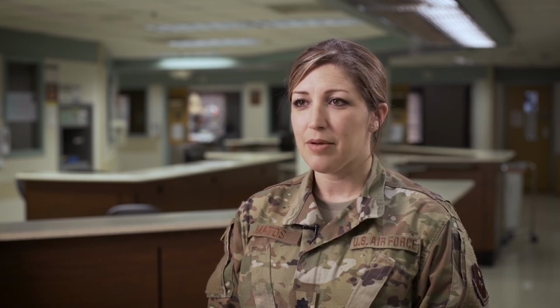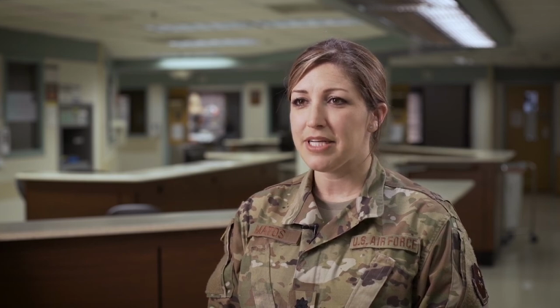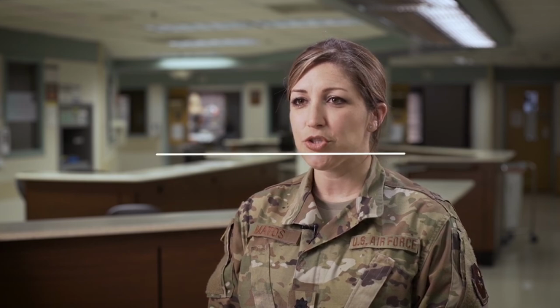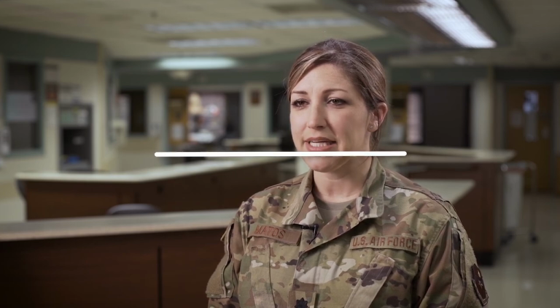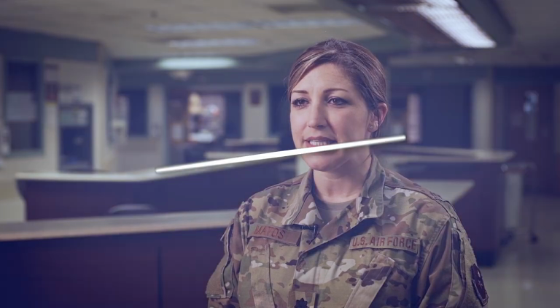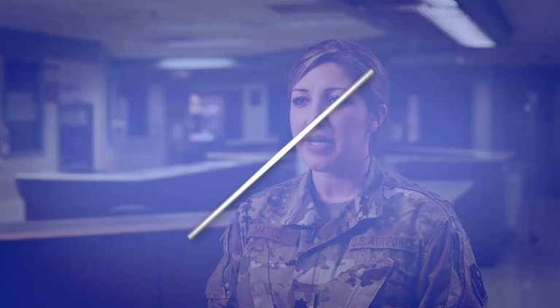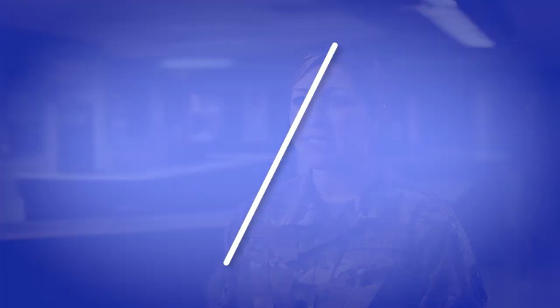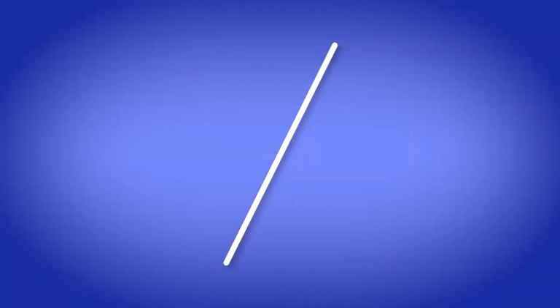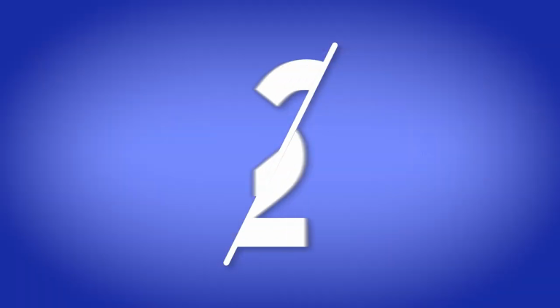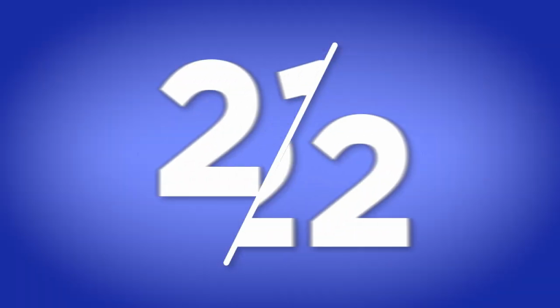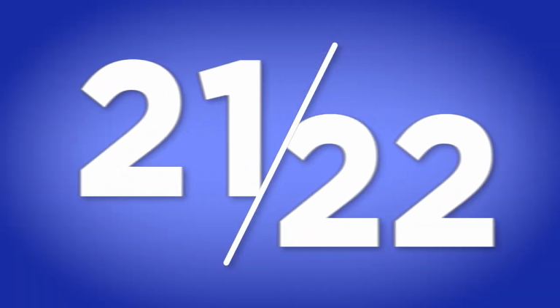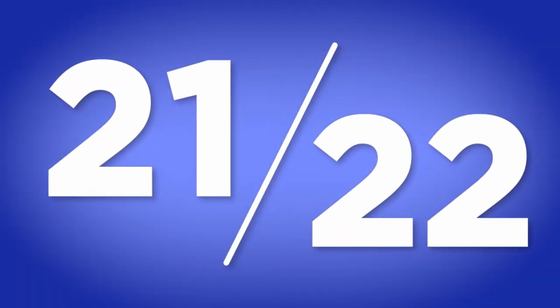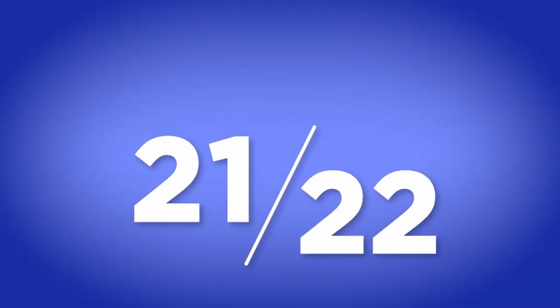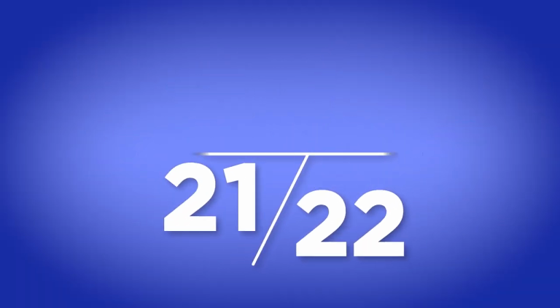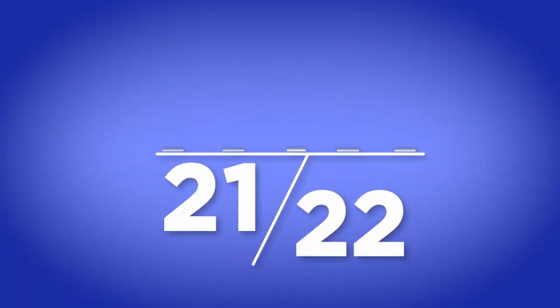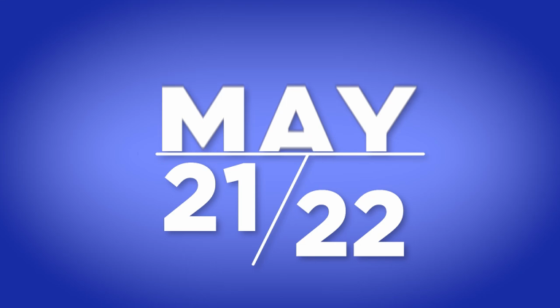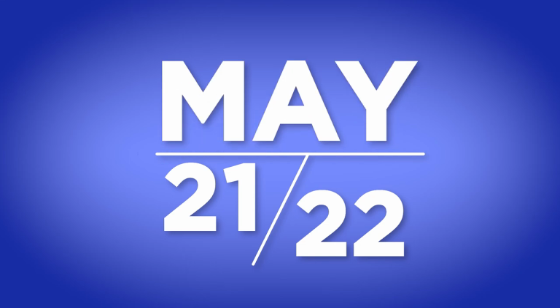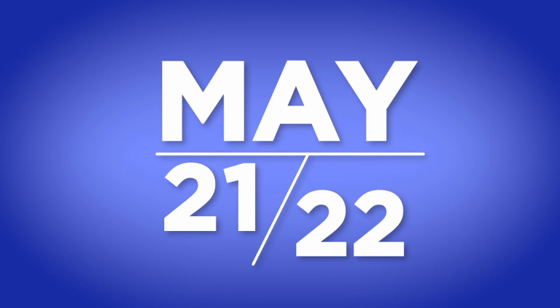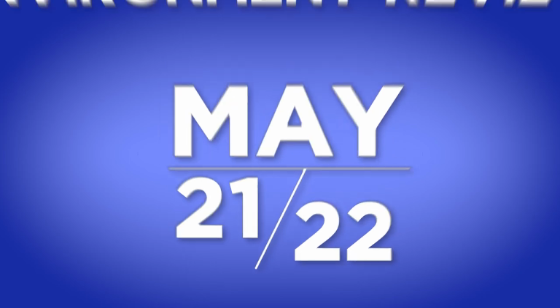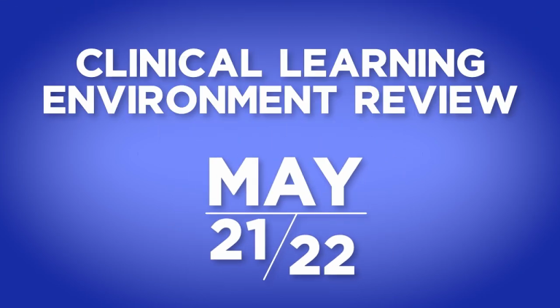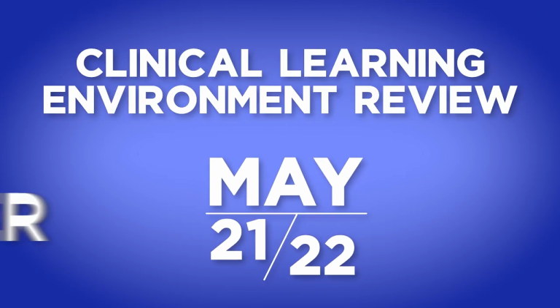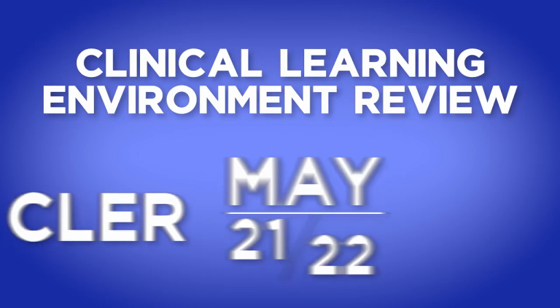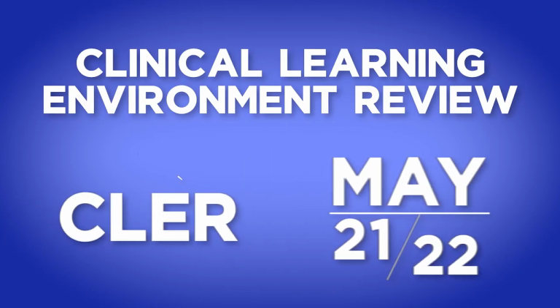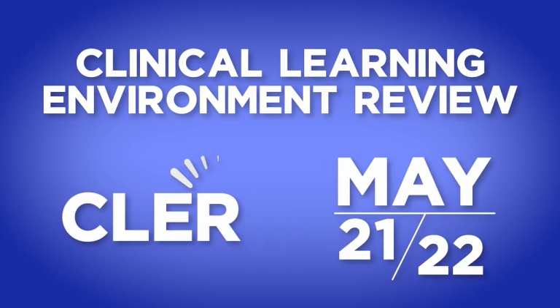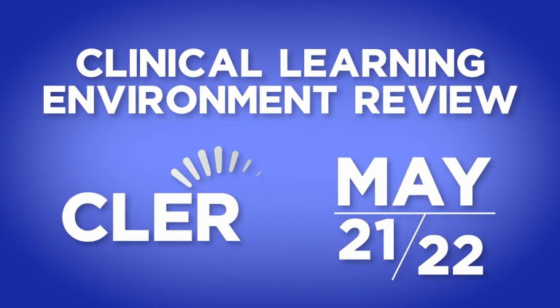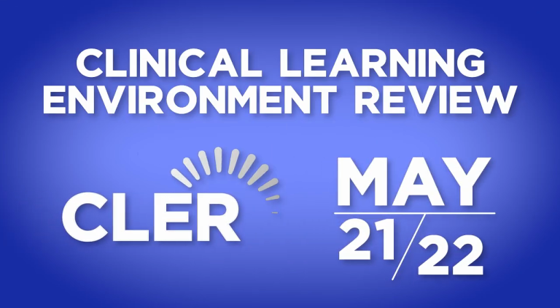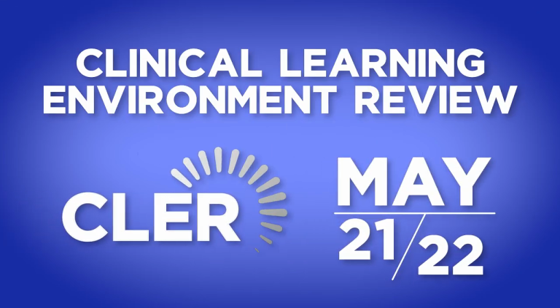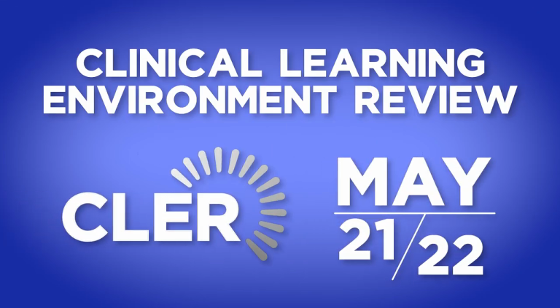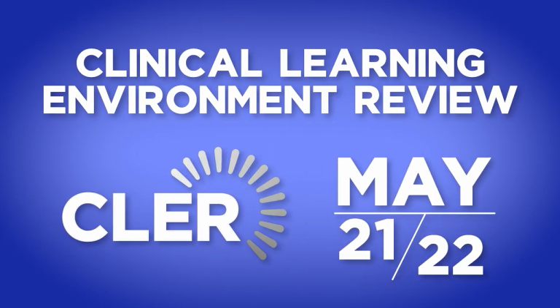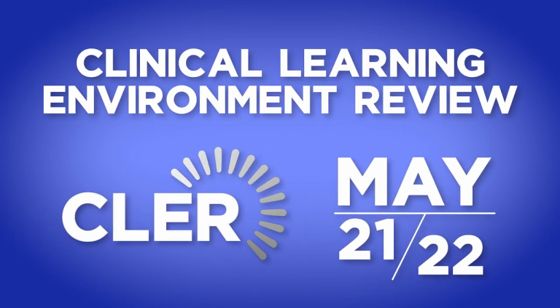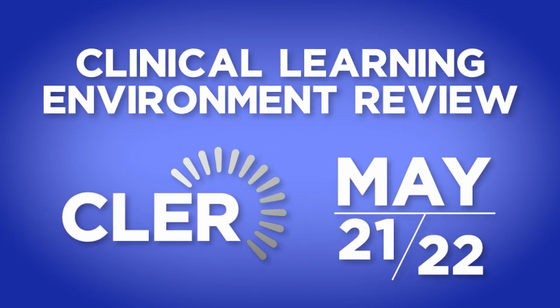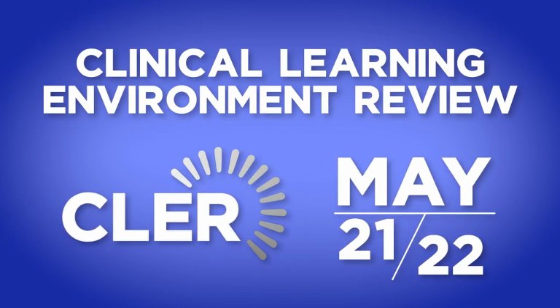Please join us as we consider this site visit an opportunity to improve on the great care we are already delivering. Thank you.